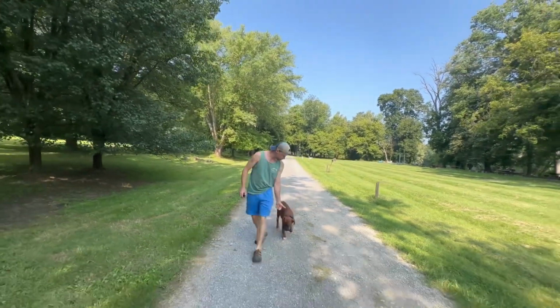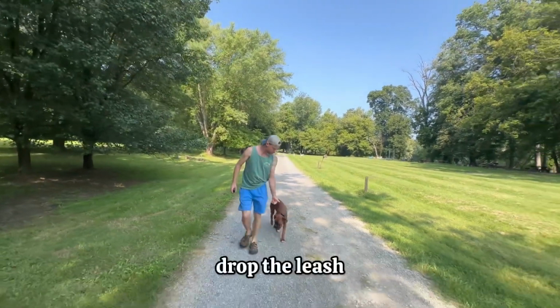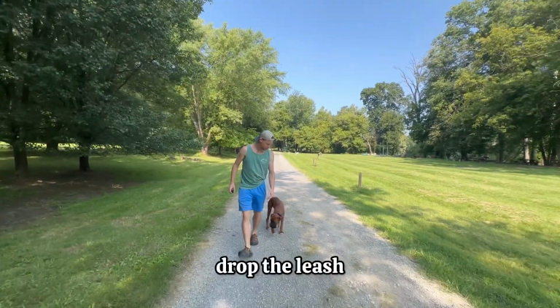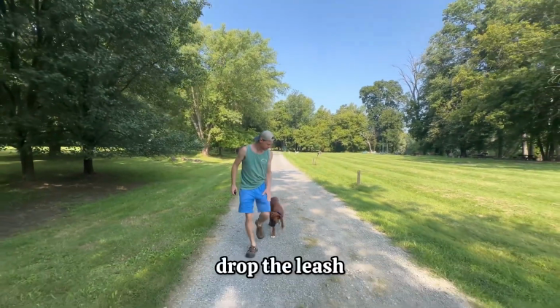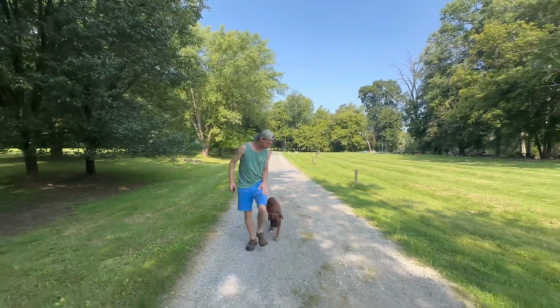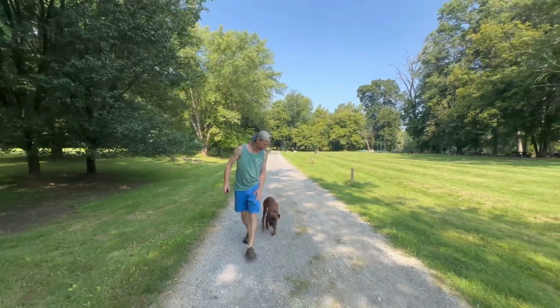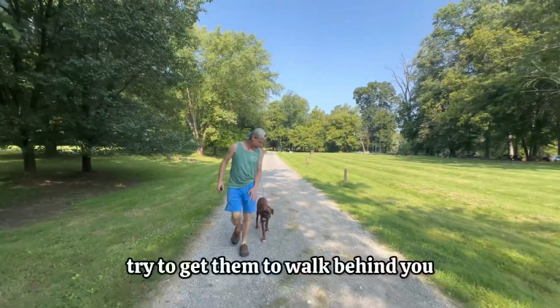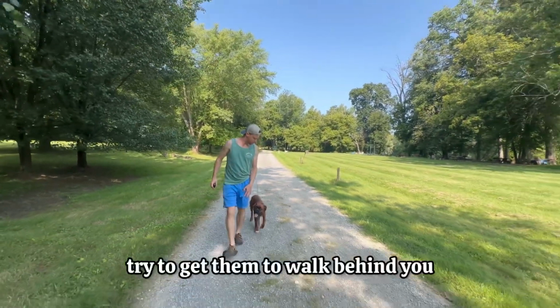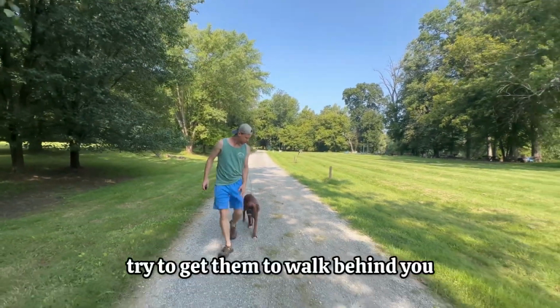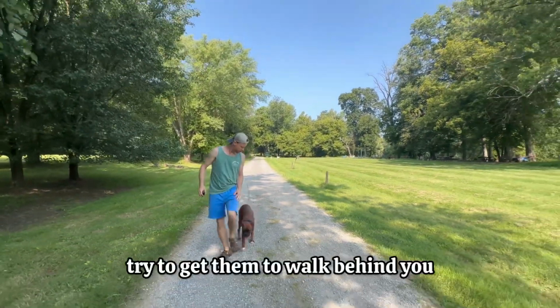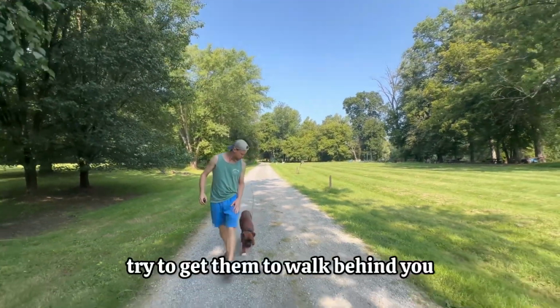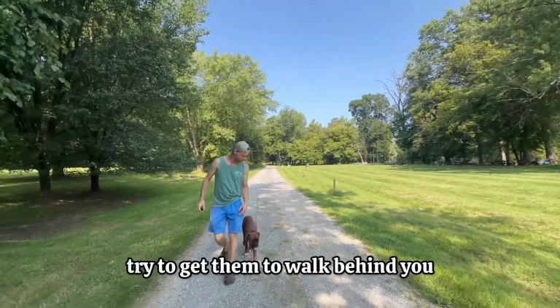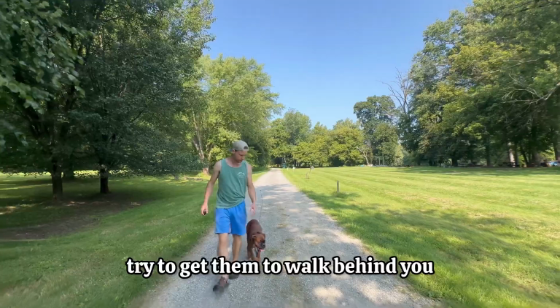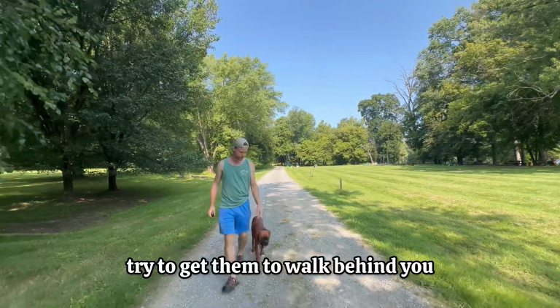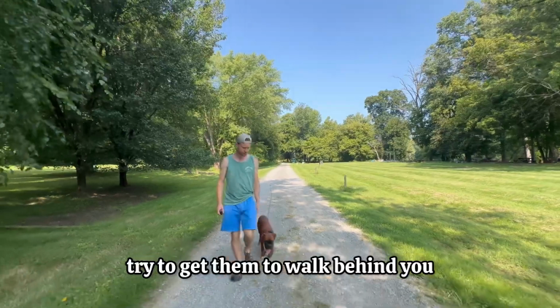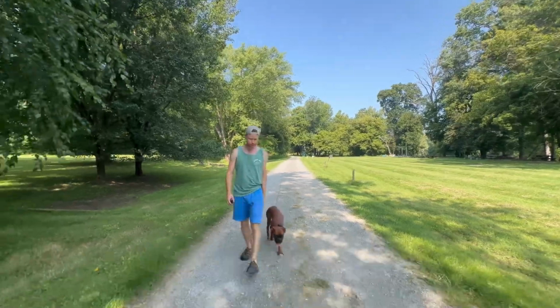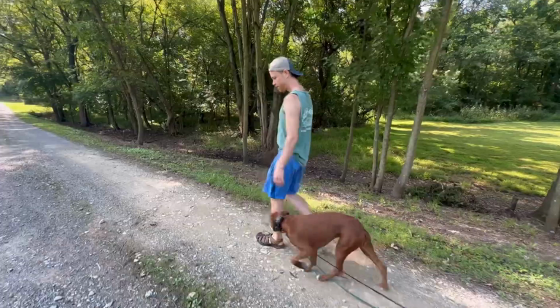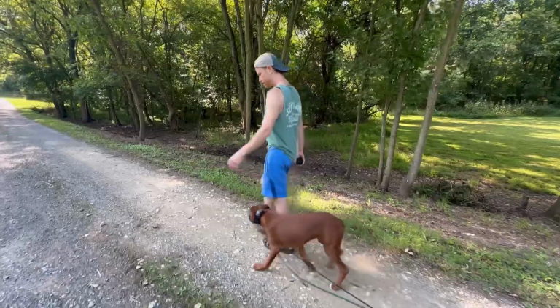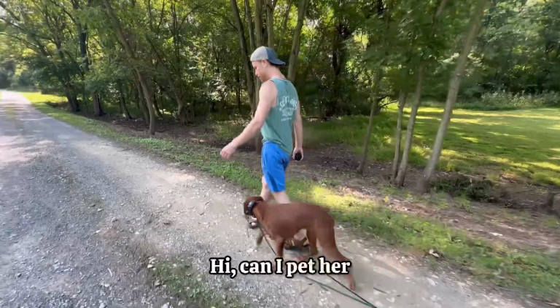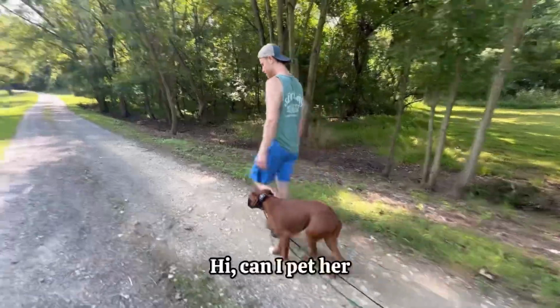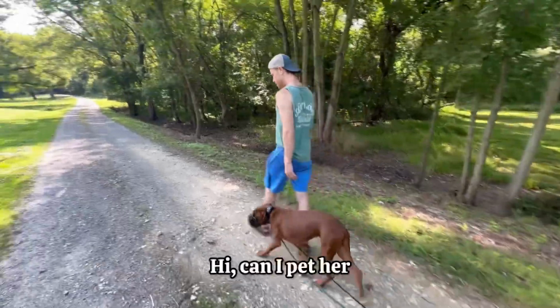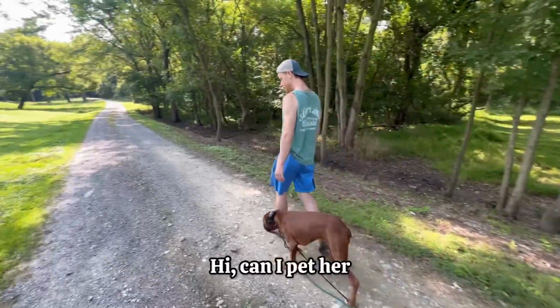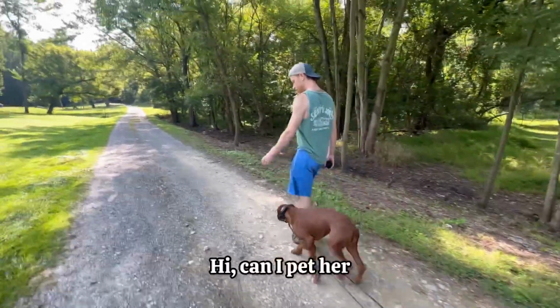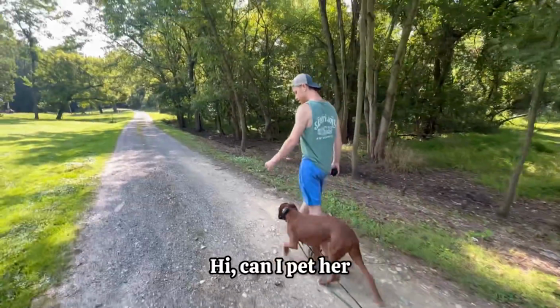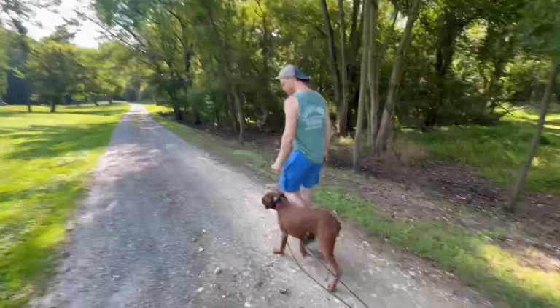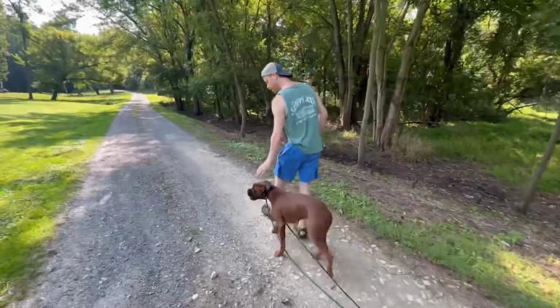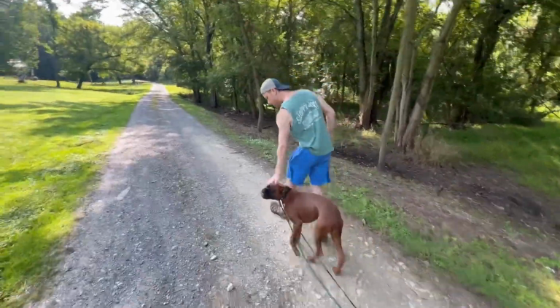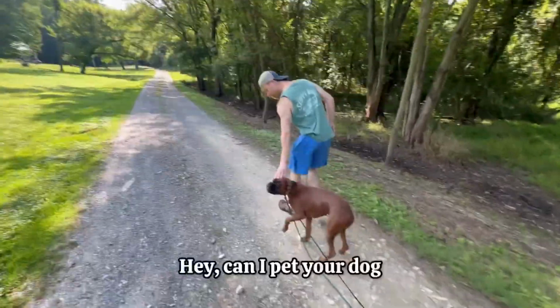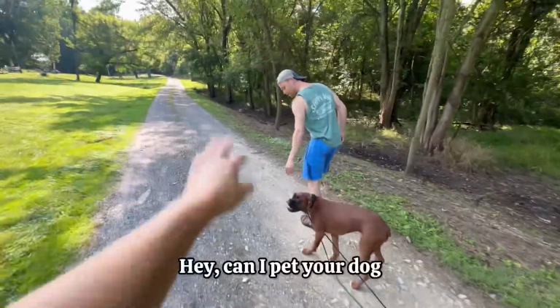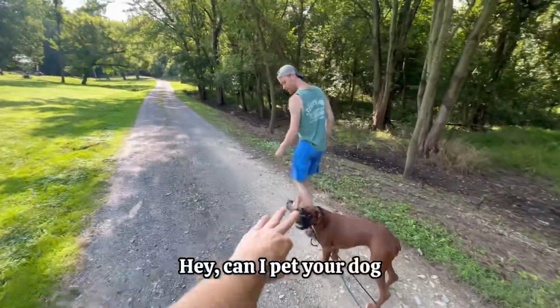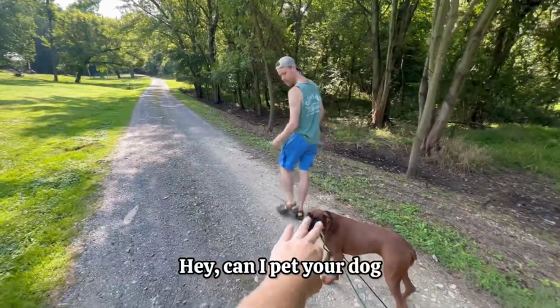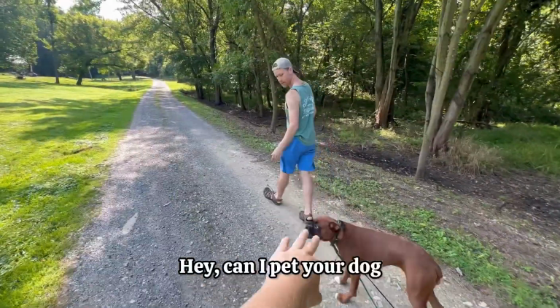If you leash, try to get them to walk behind you. A passerby approaches: 'Hi, can I pat her? Hey, can I pat your dog?' — providing a real-world distraction during the training session.